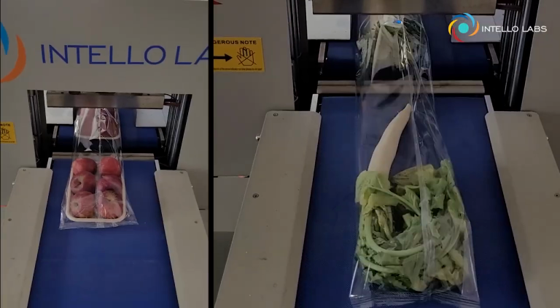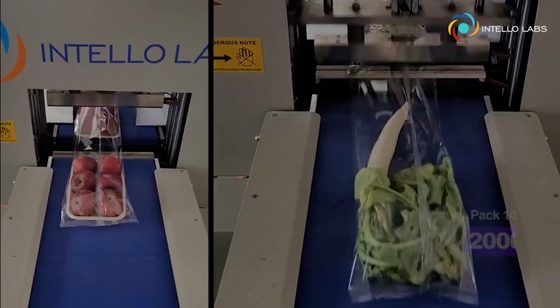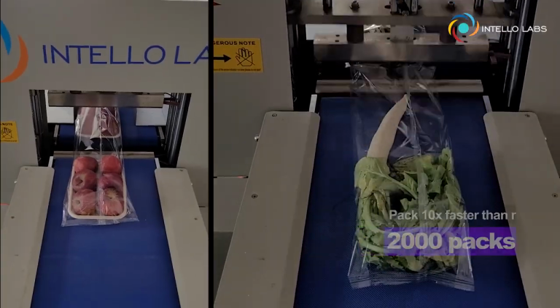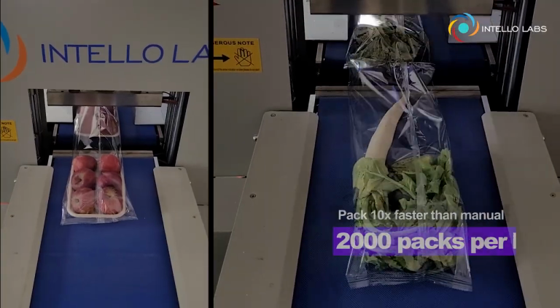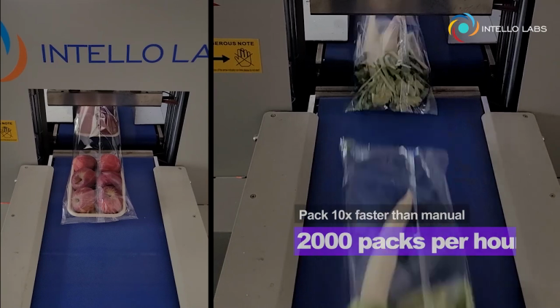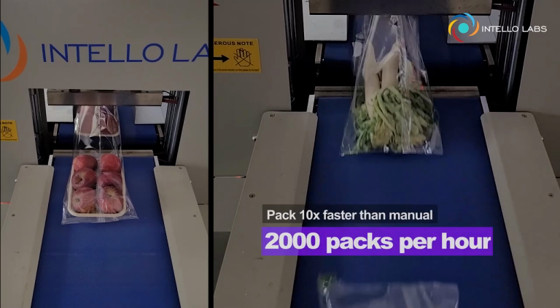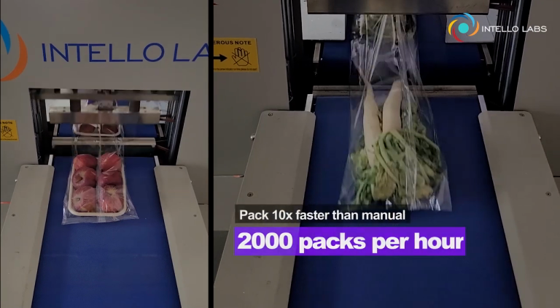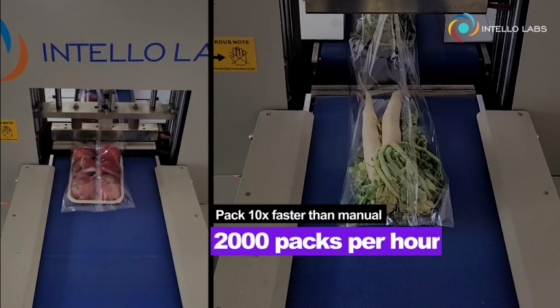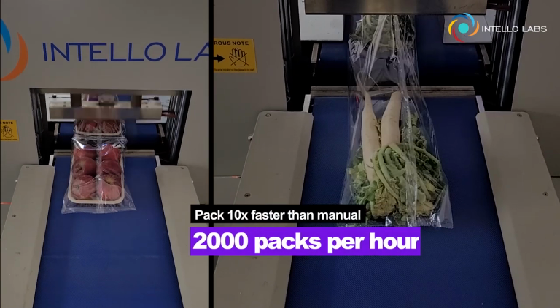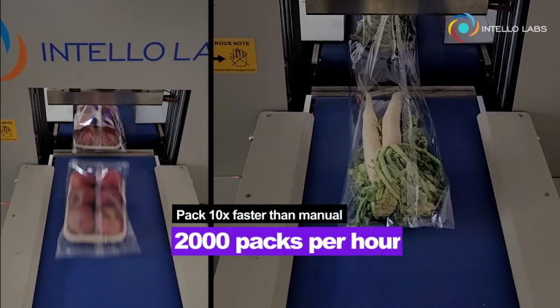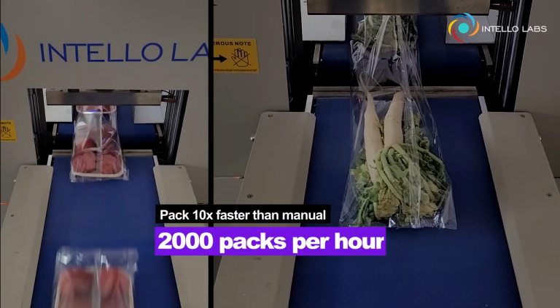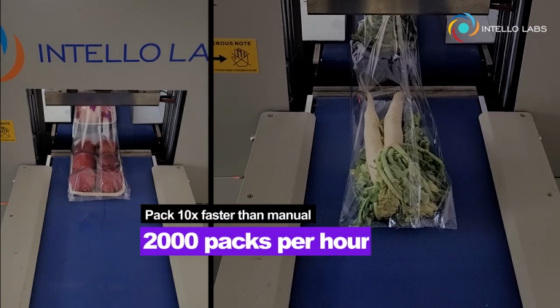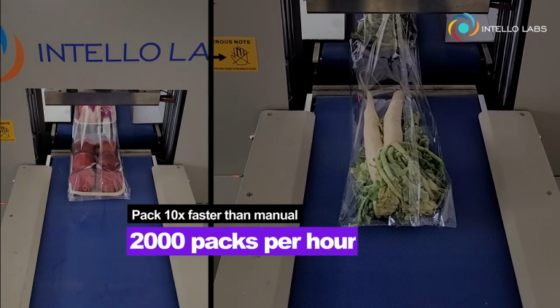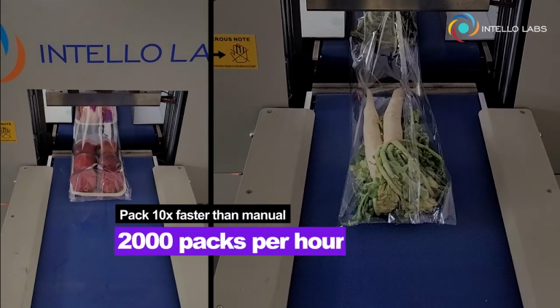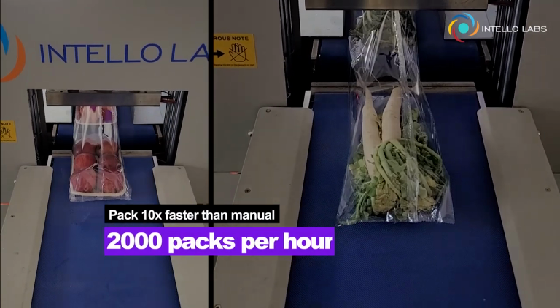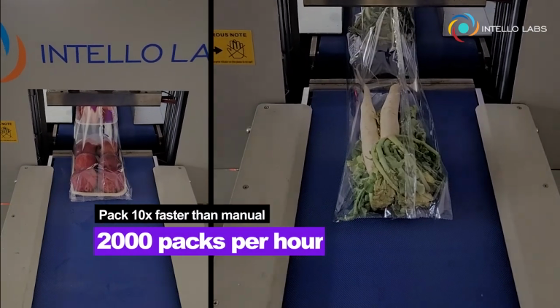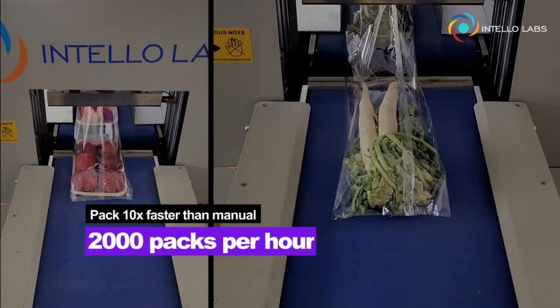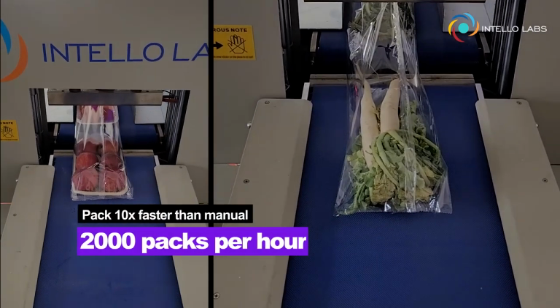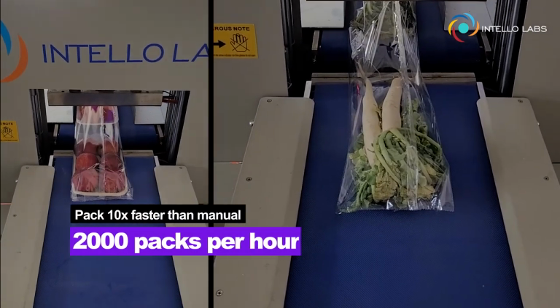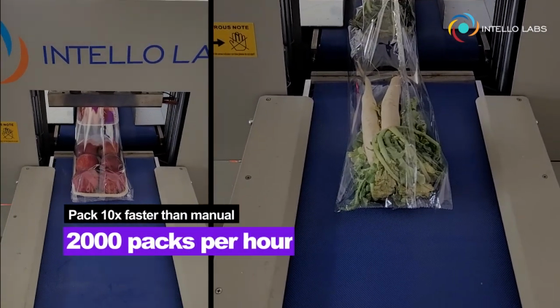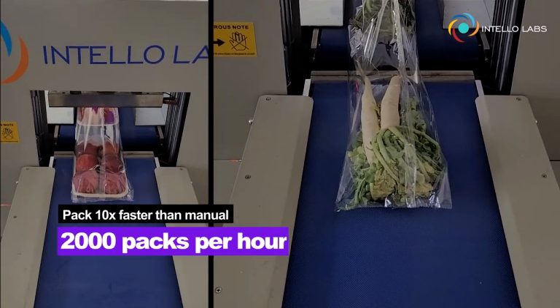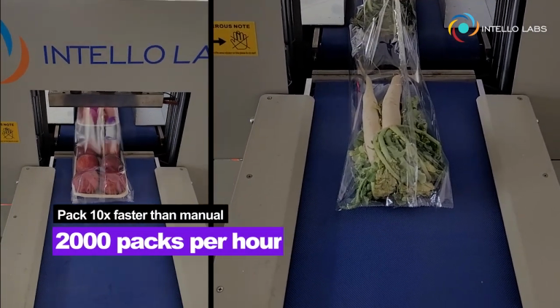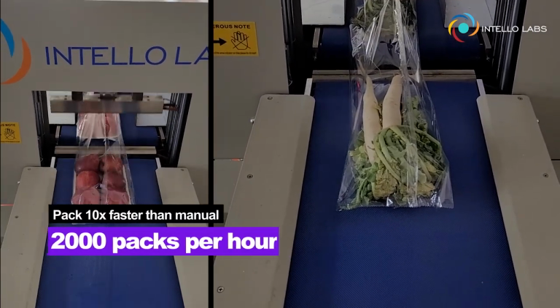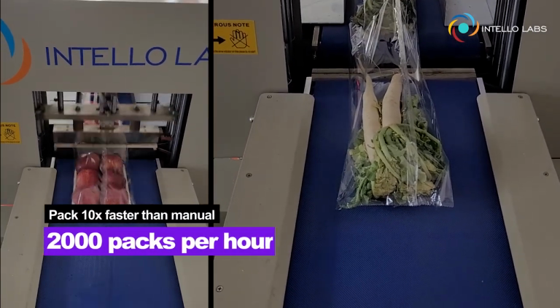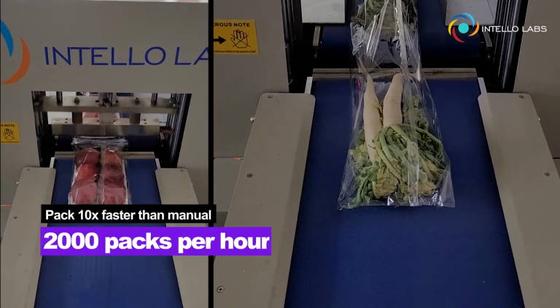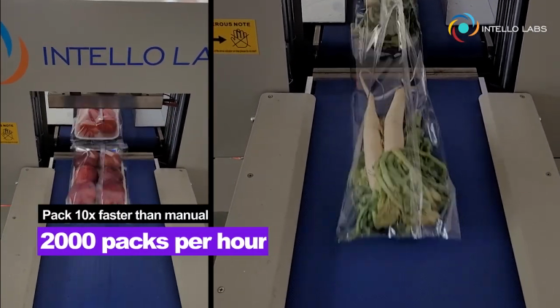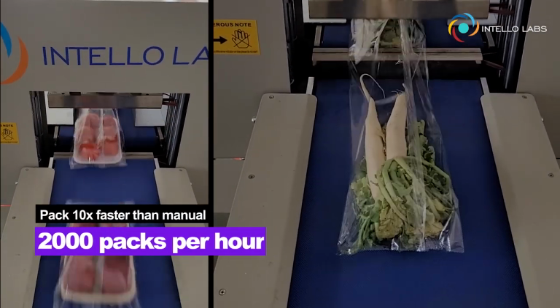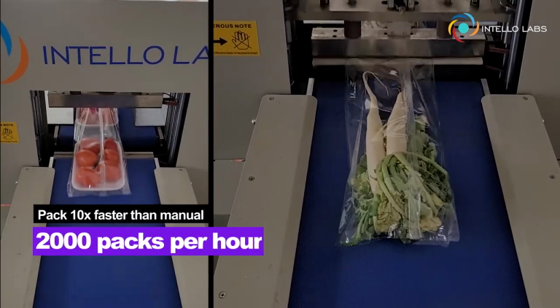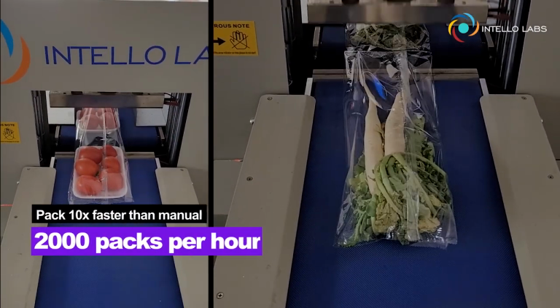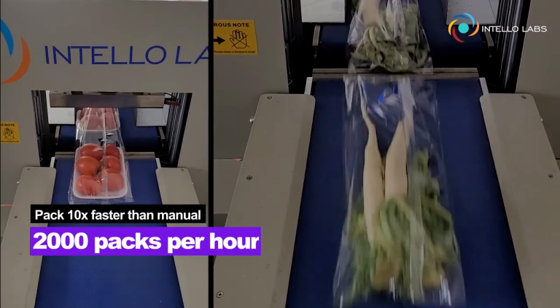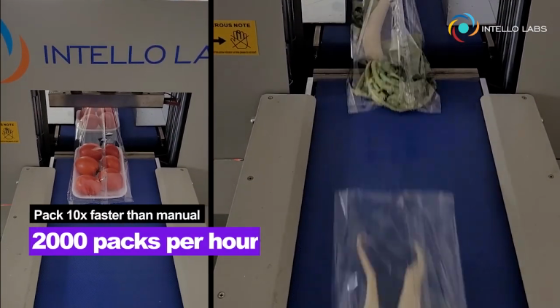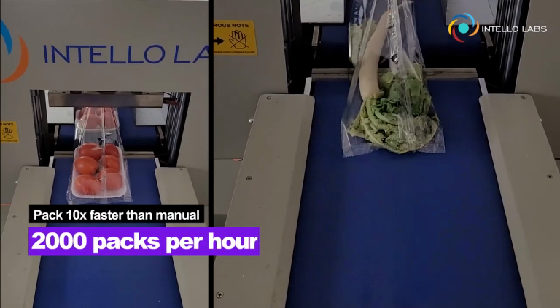Pack 10 times faster than manual packing, up to 2,000 packs per hour.